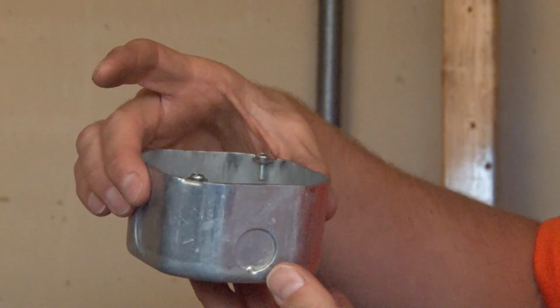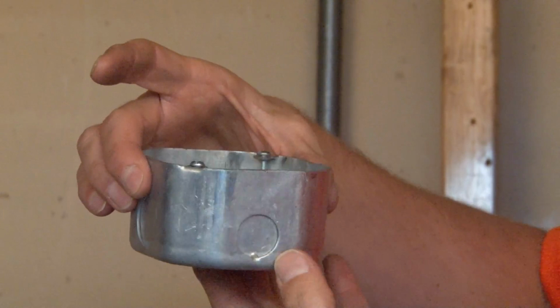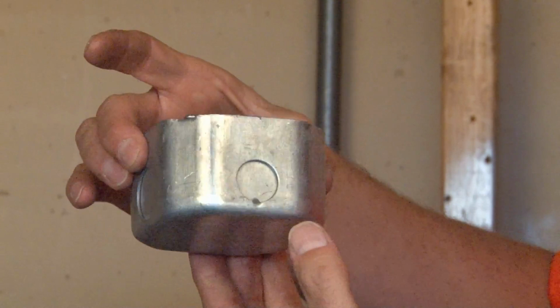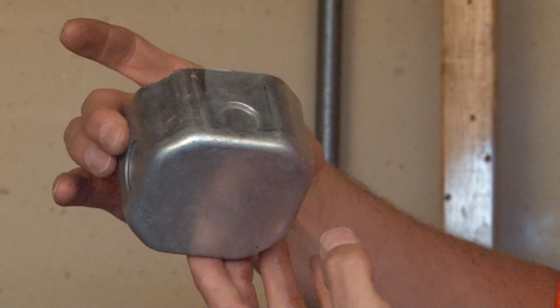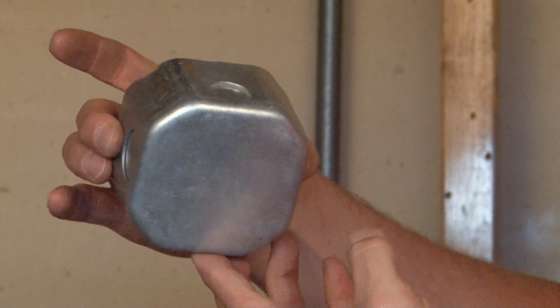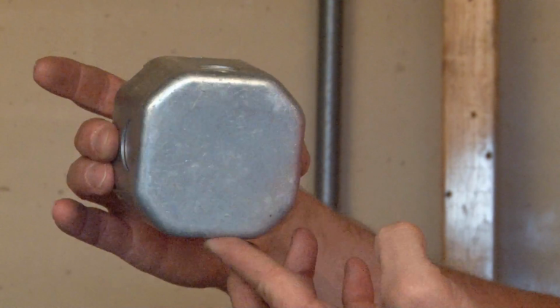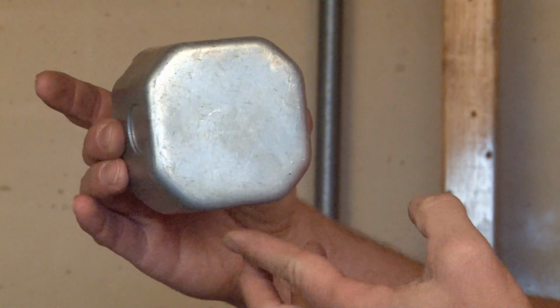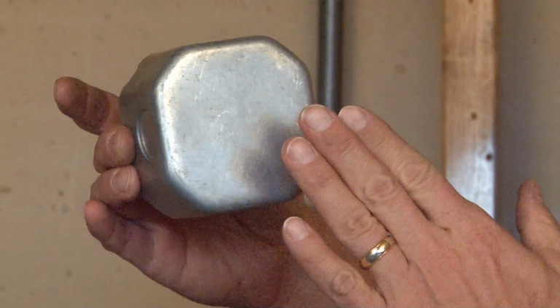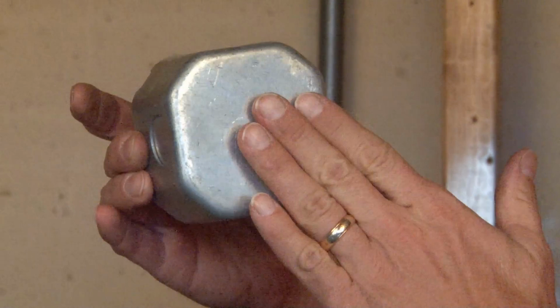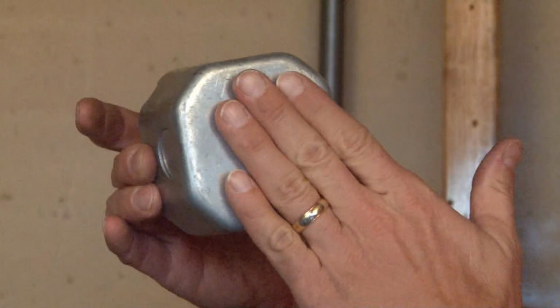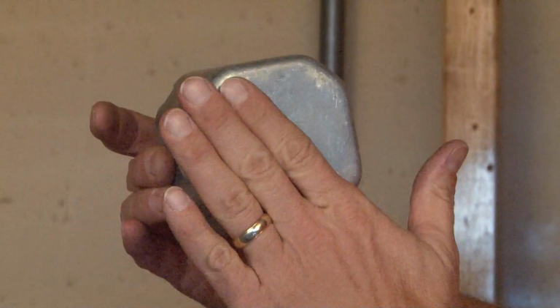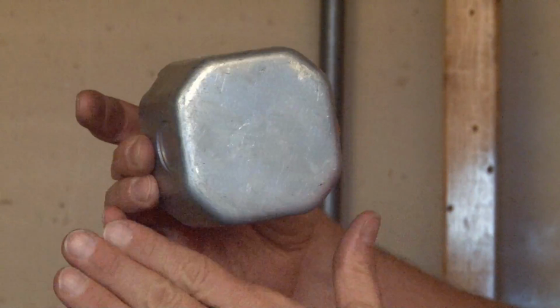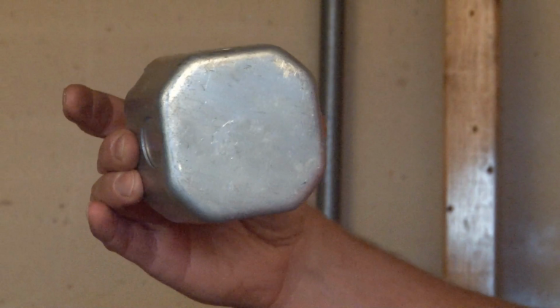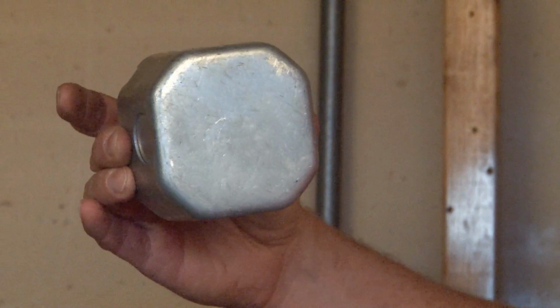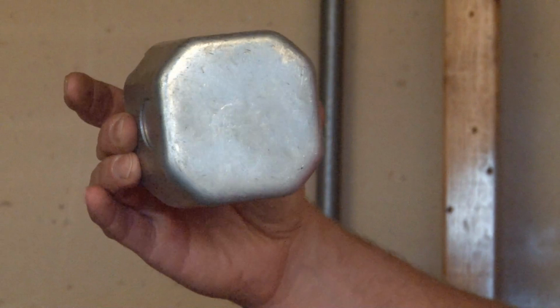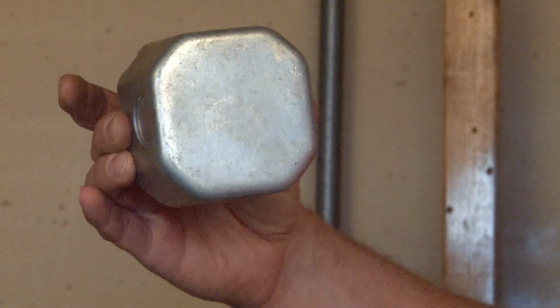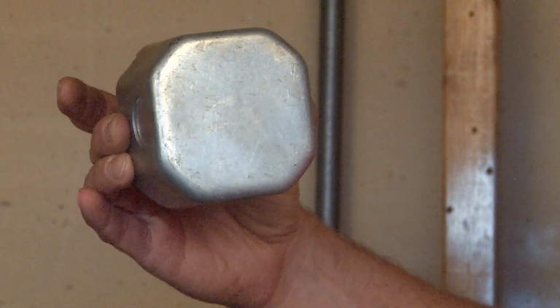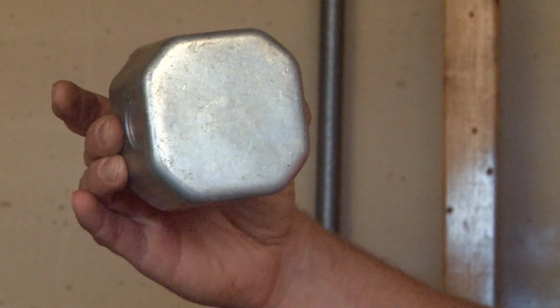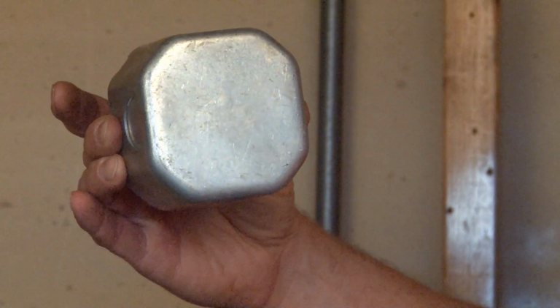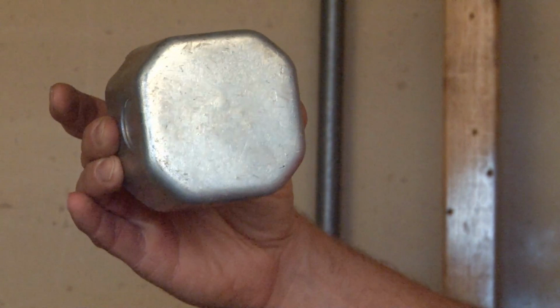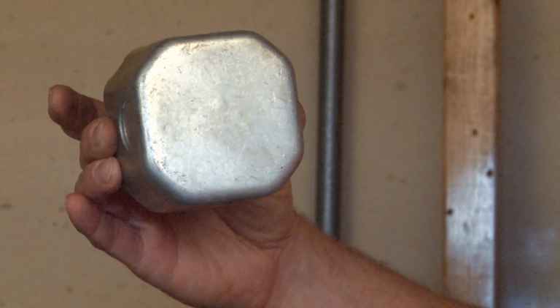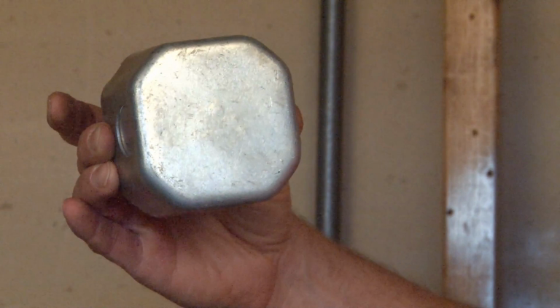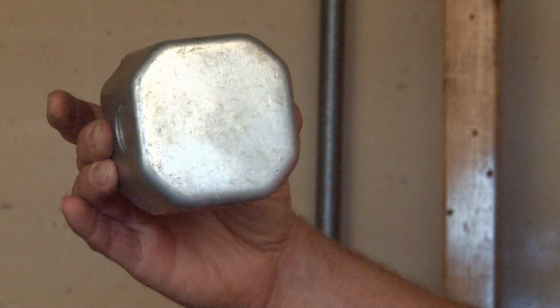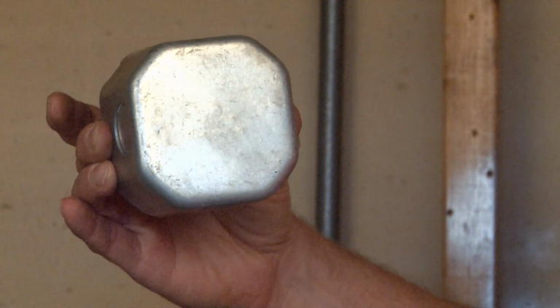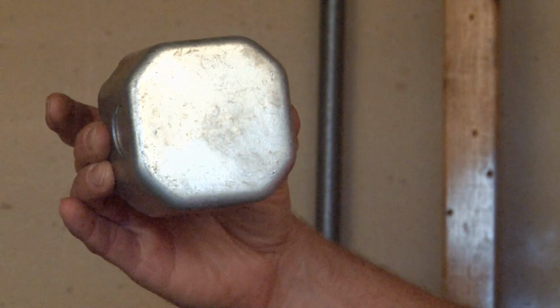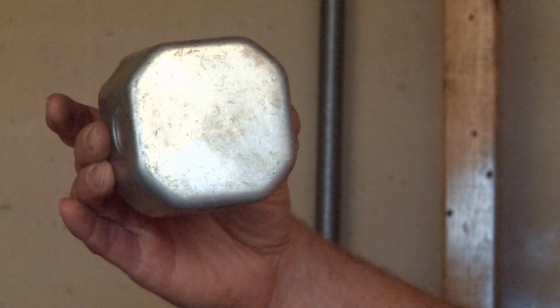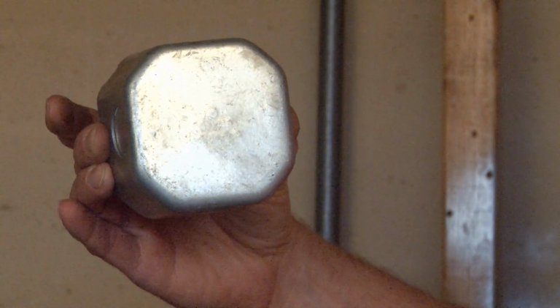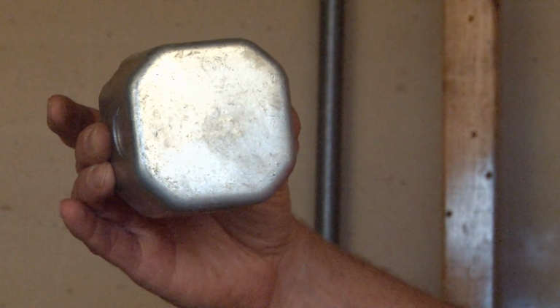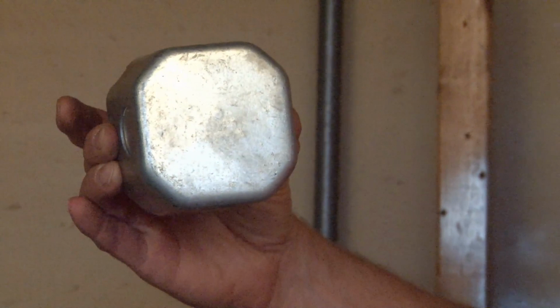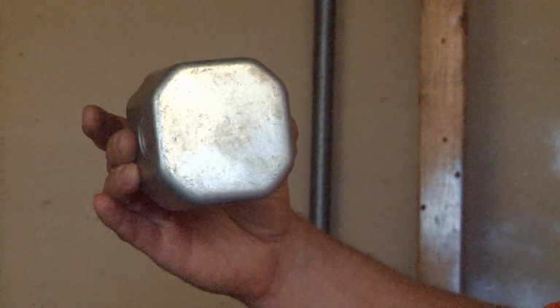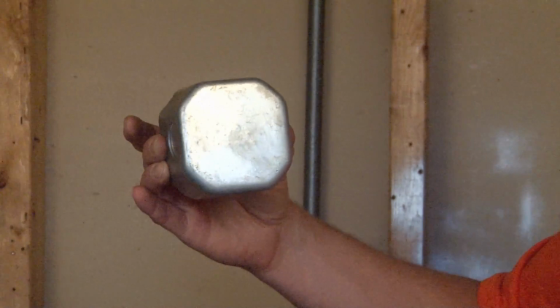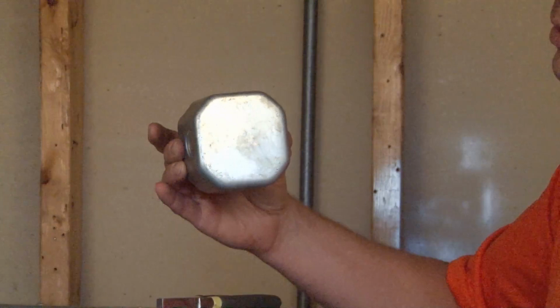It has two 8-32 screws, and as mentioned, has a blank bottom — solid steel with no holes and no knockouts.